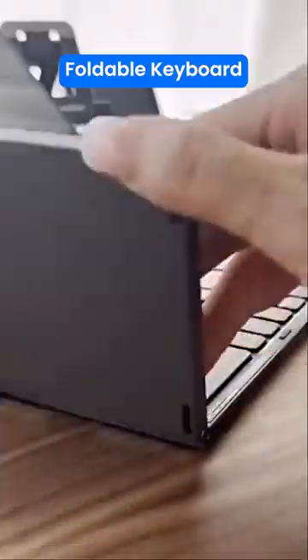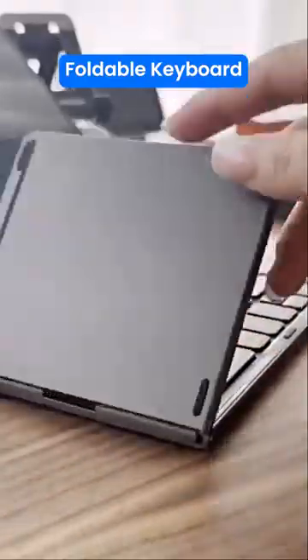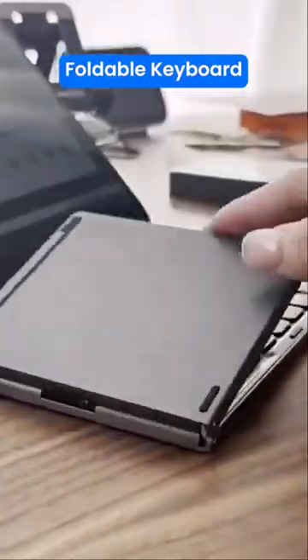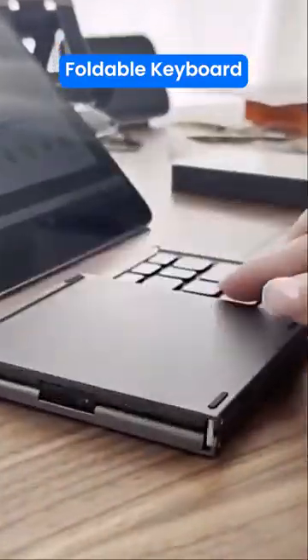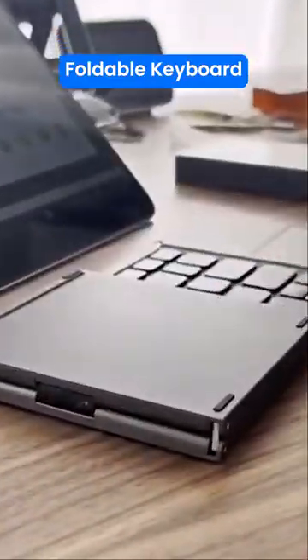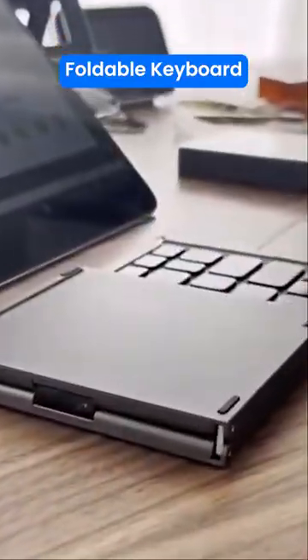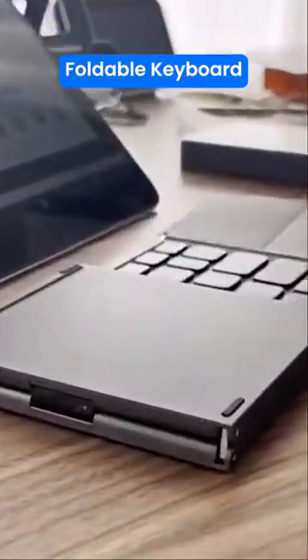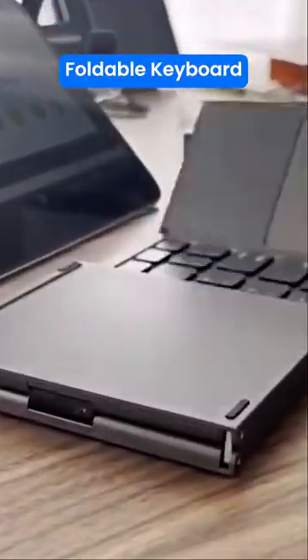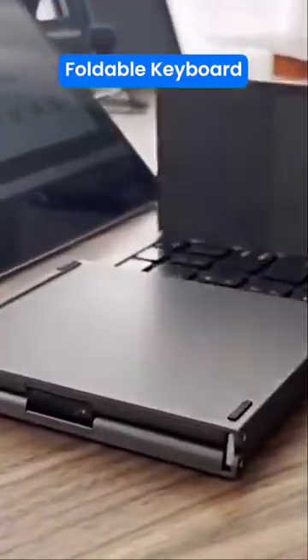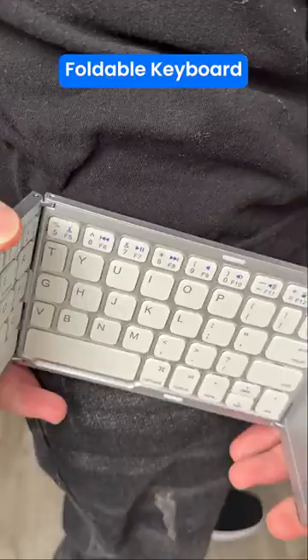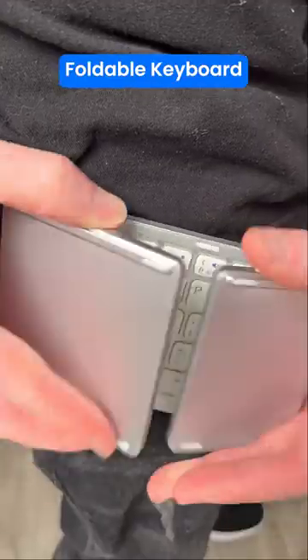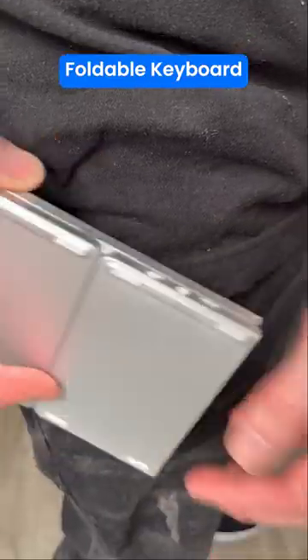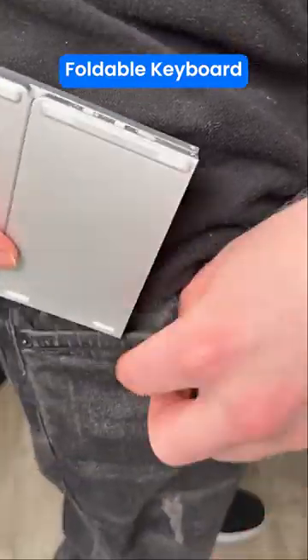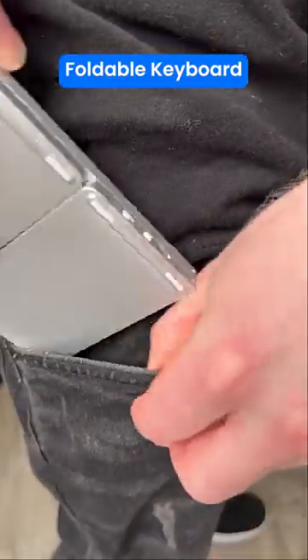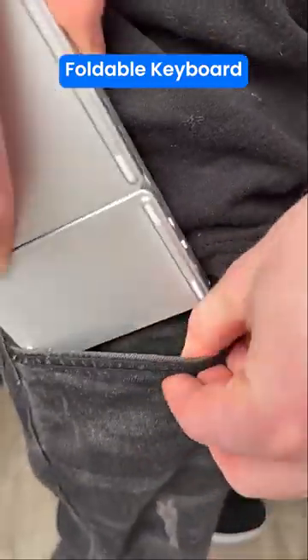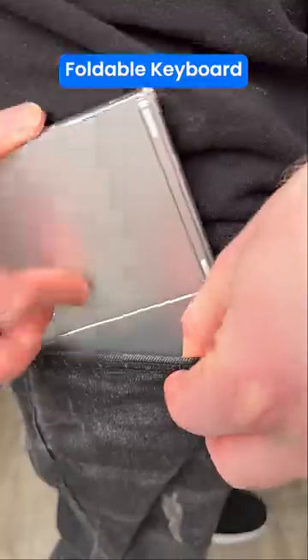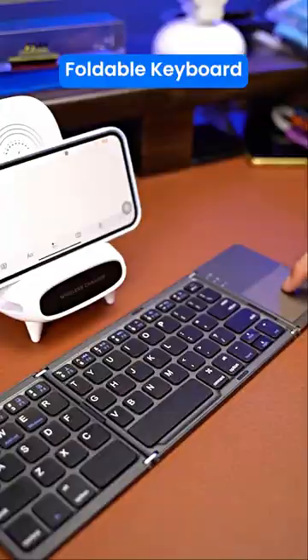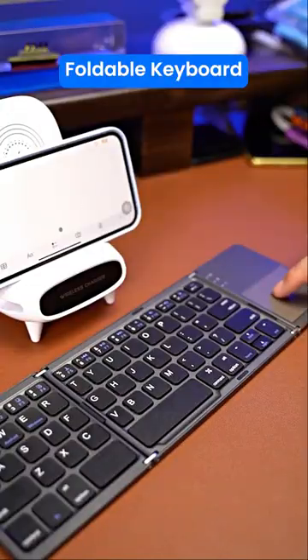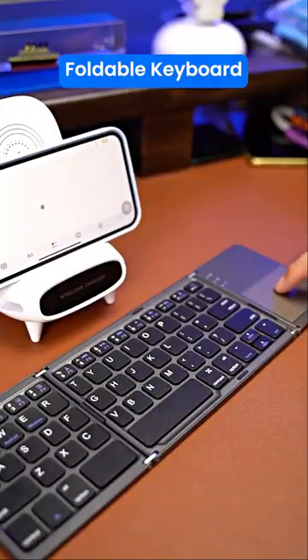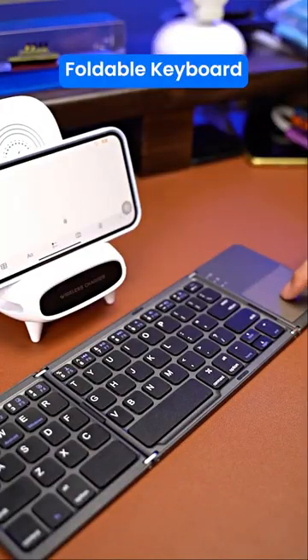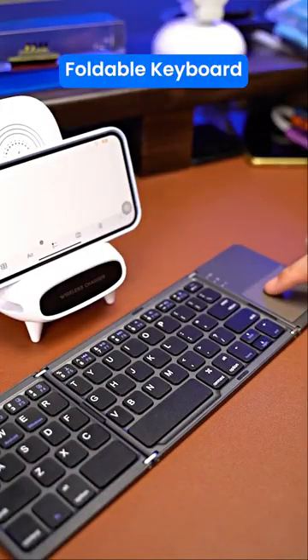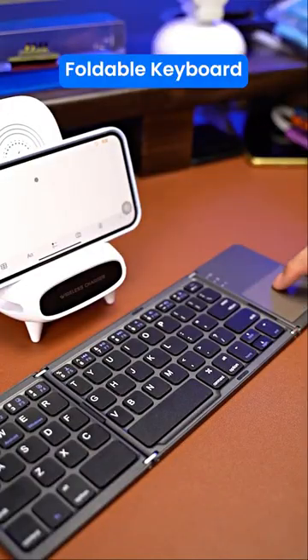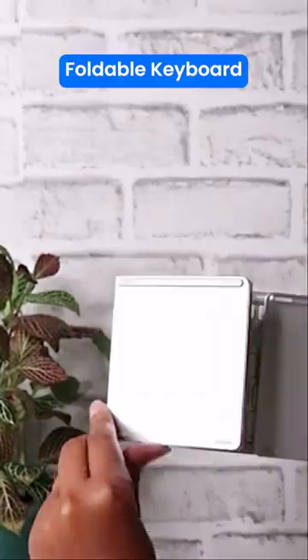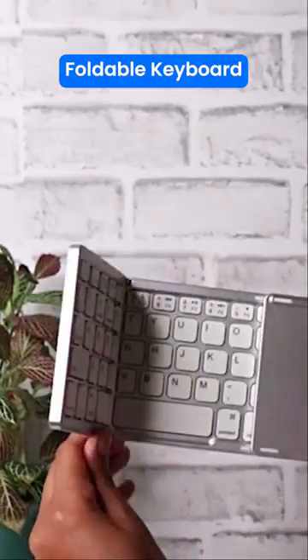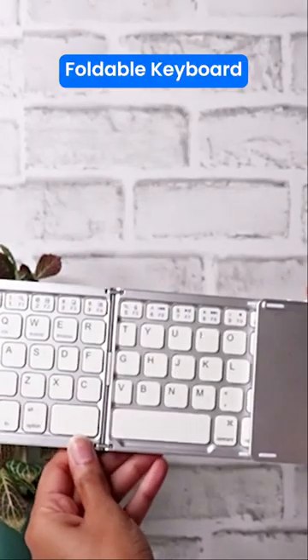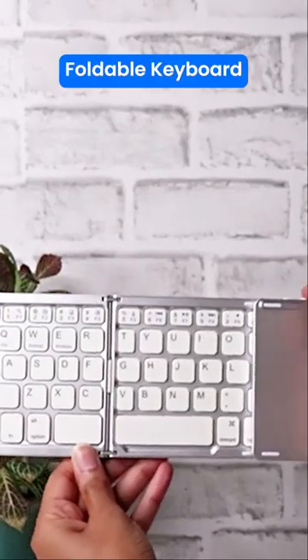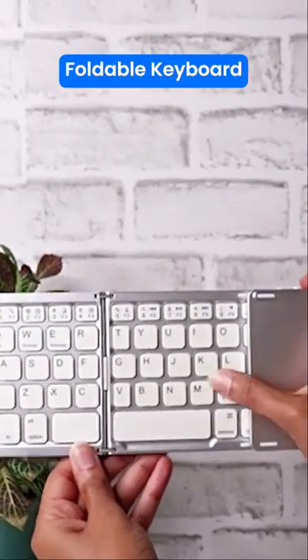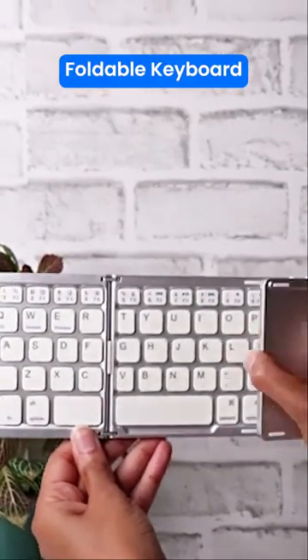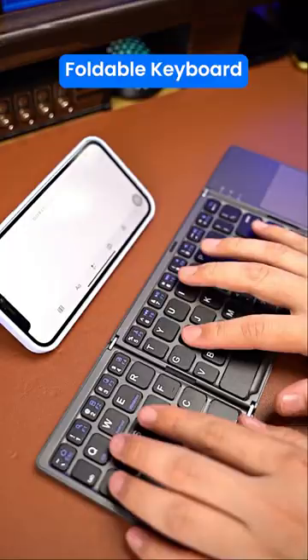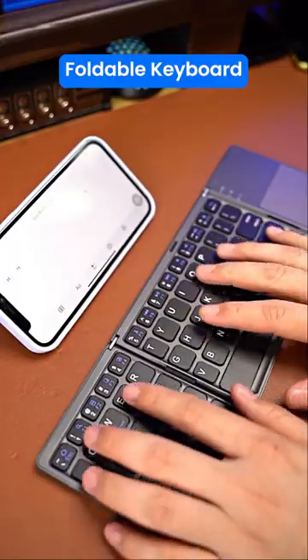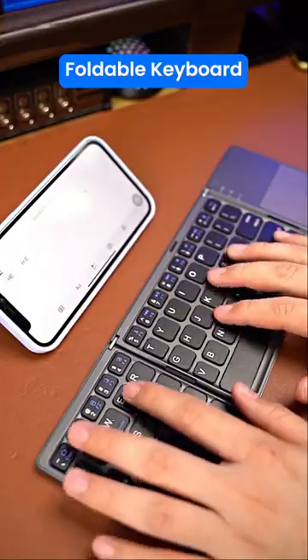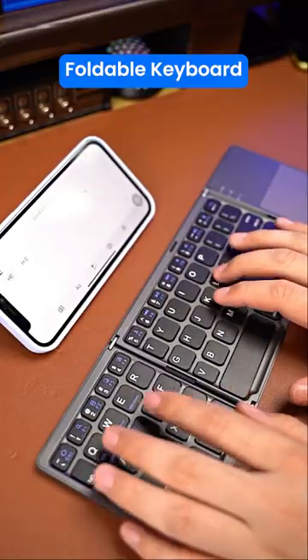This foldable keyboard is wireless and fits in your pocket. It also has a trackpad and connects to any Bluetooth device.